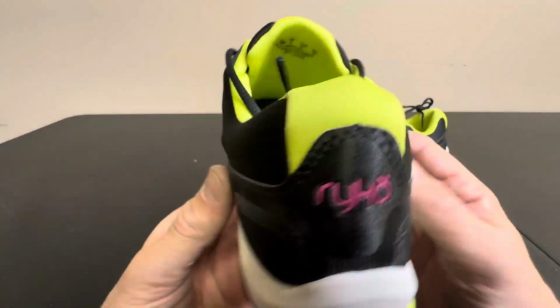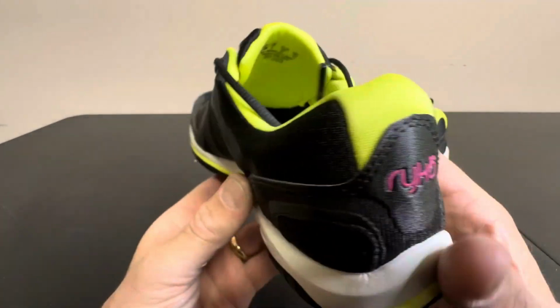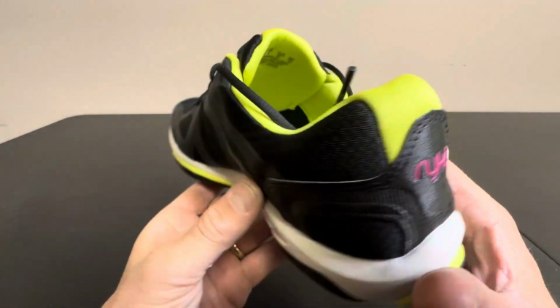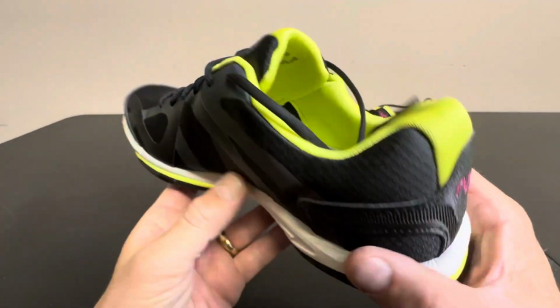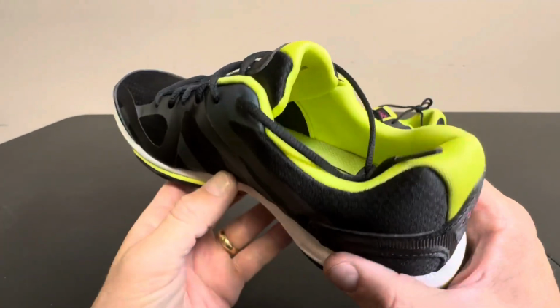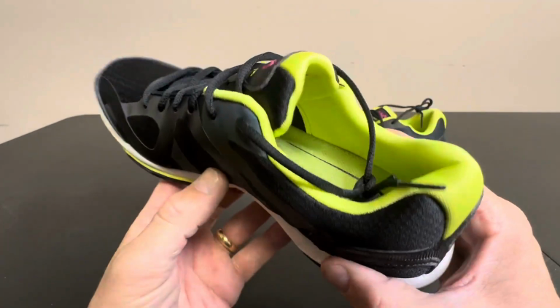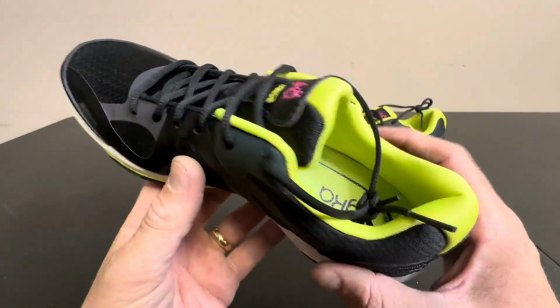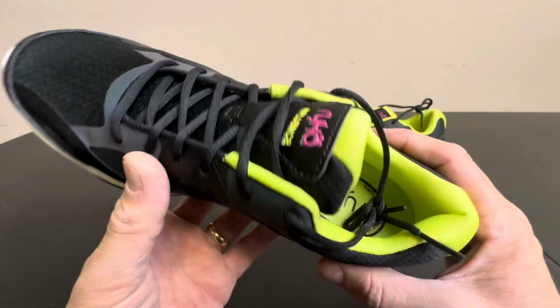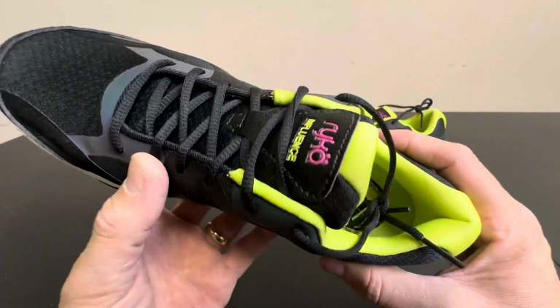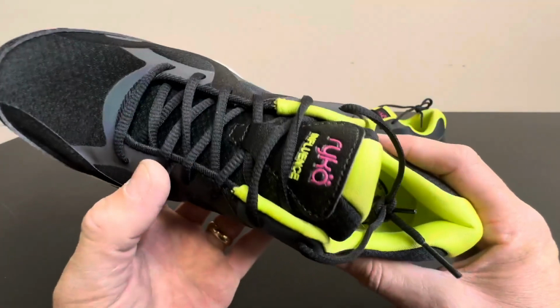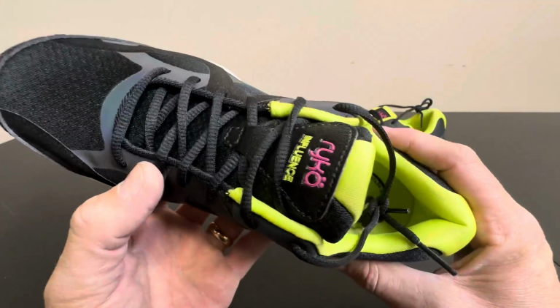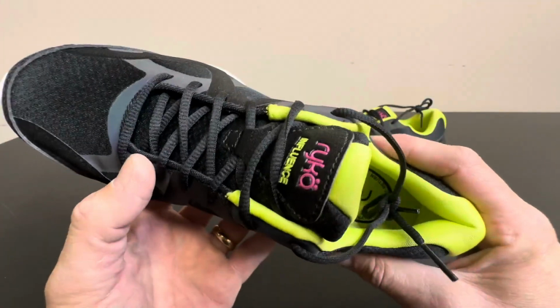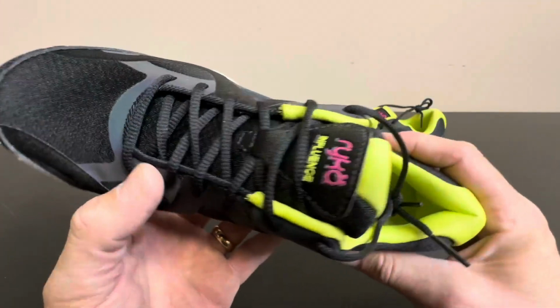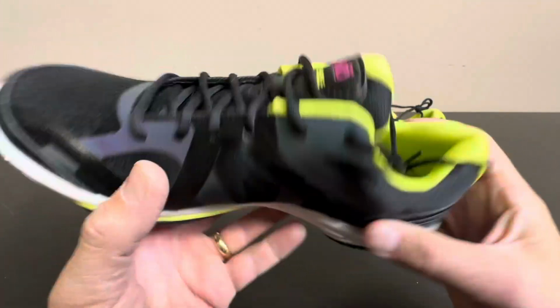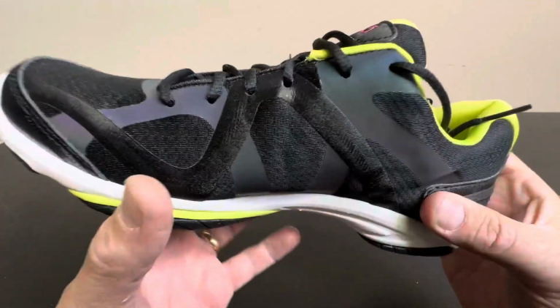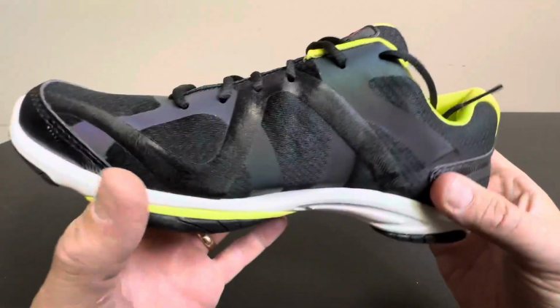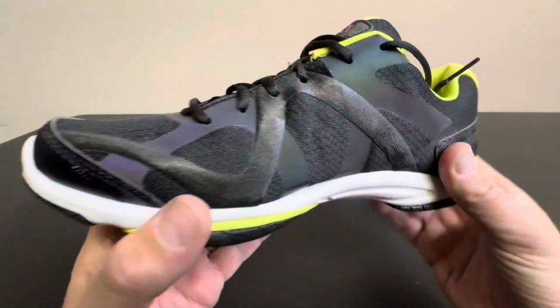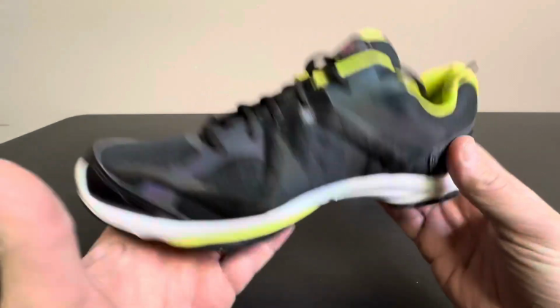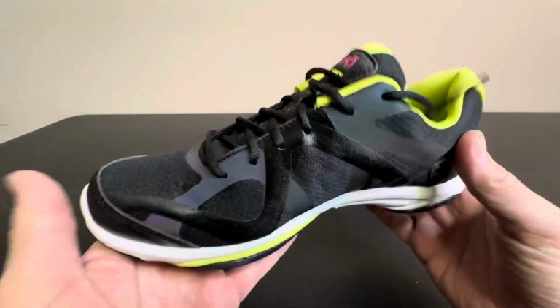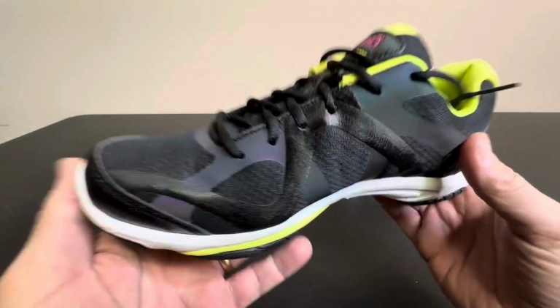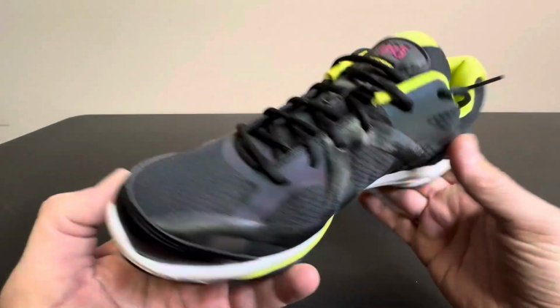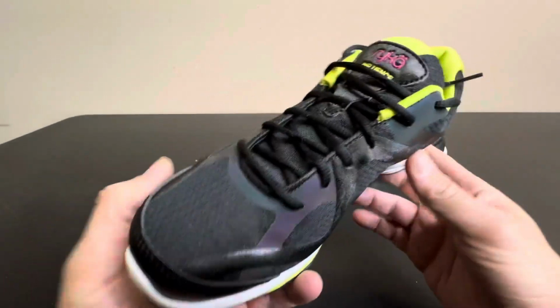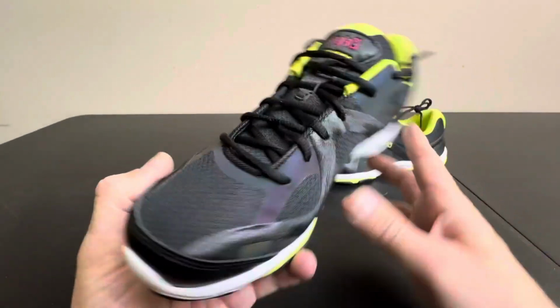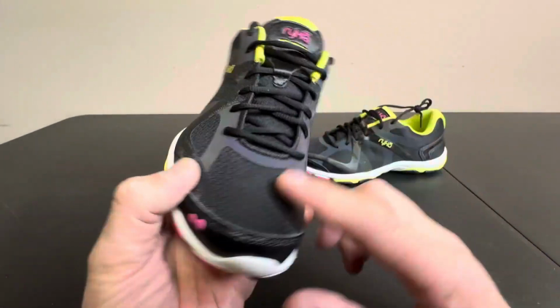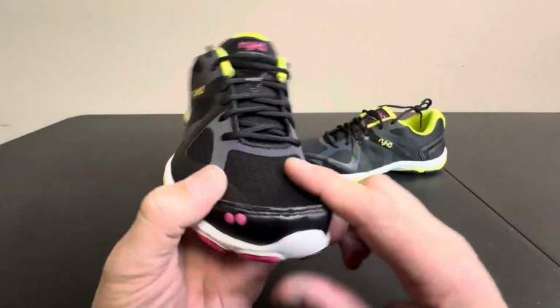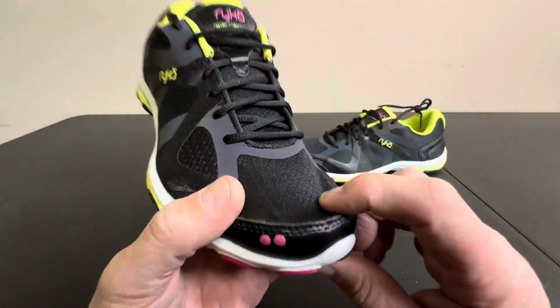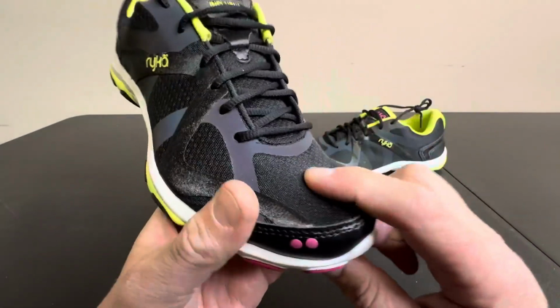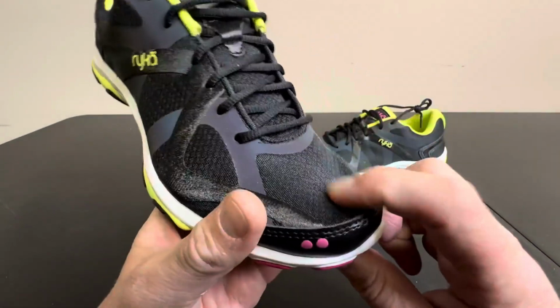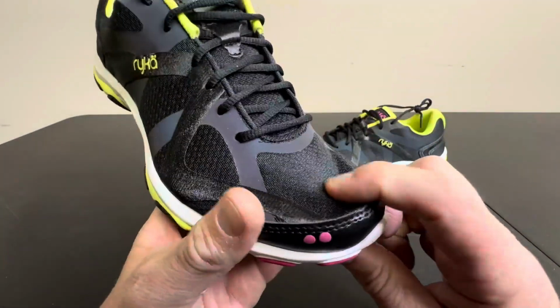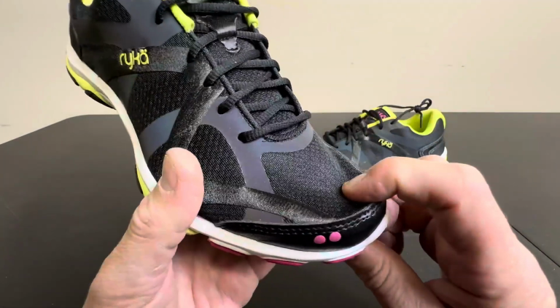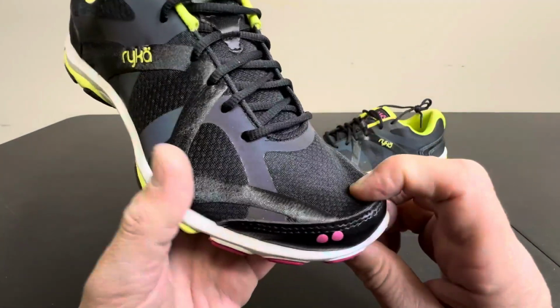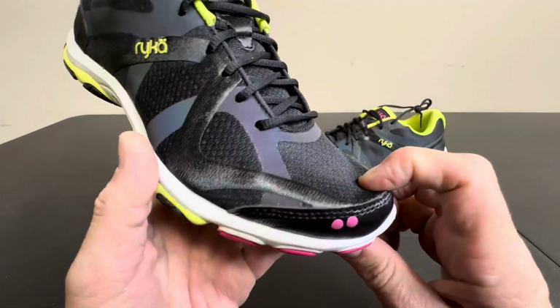They have a great look, a great form fit. They're light, comfortable, breathable material.